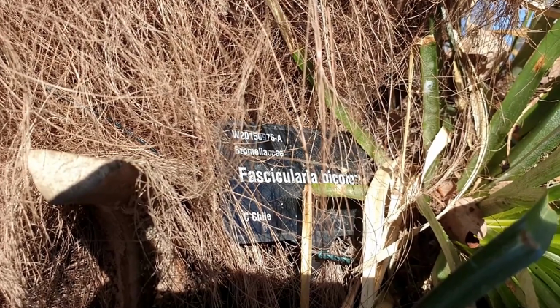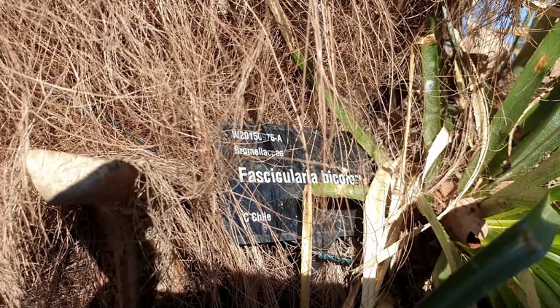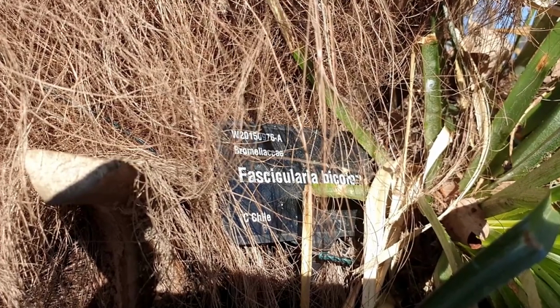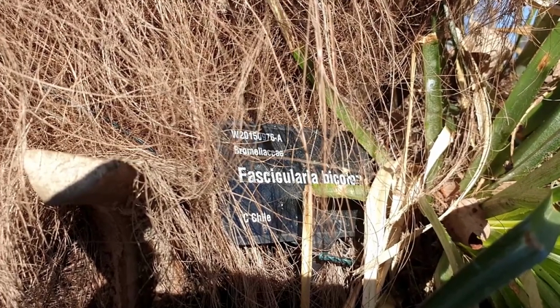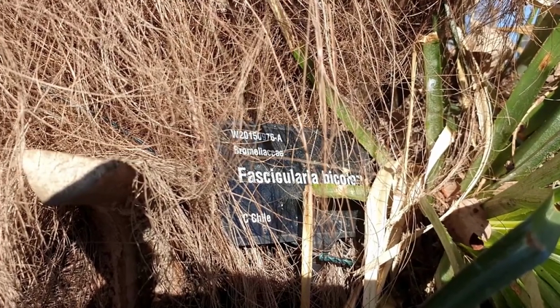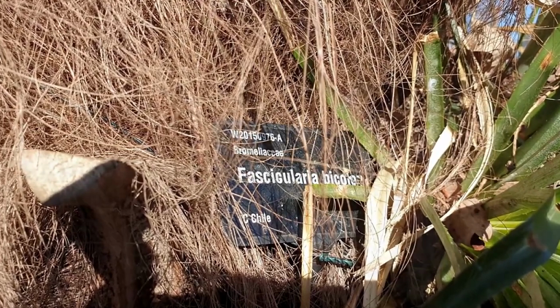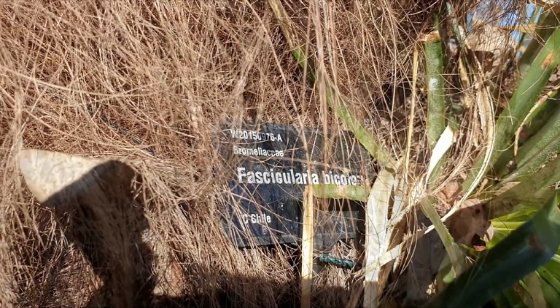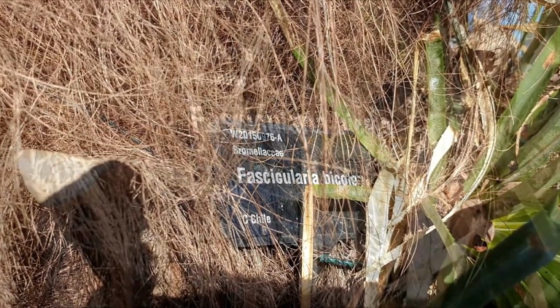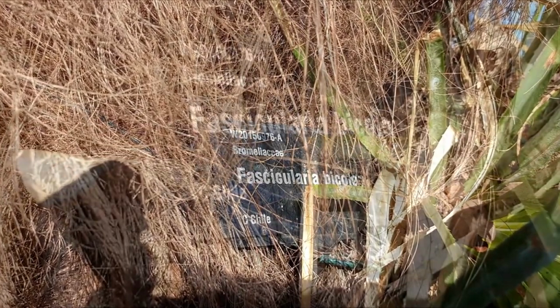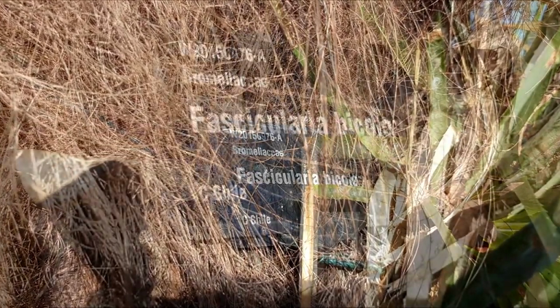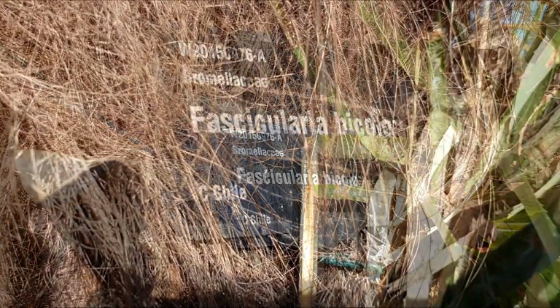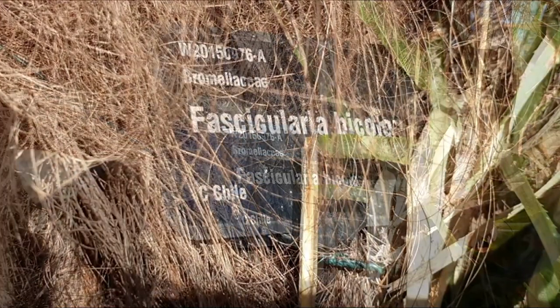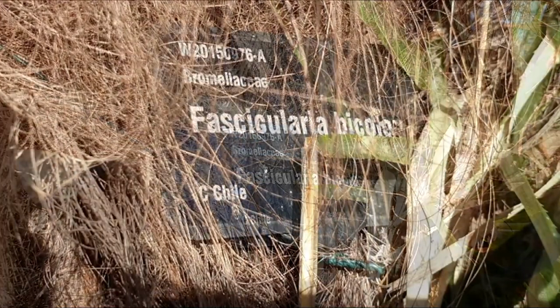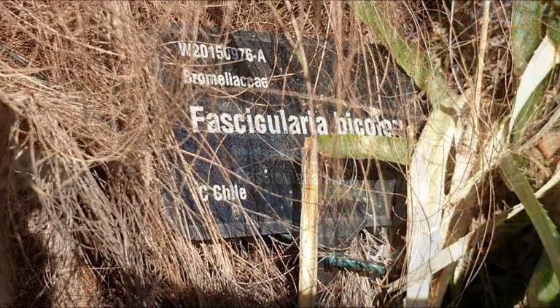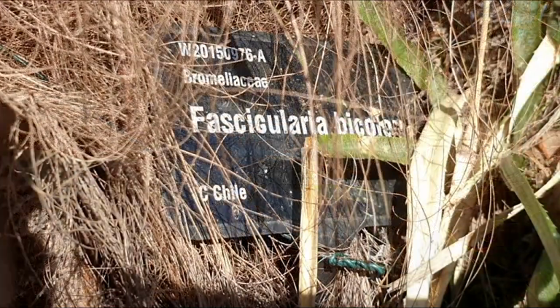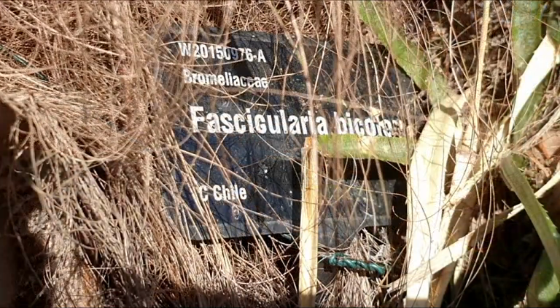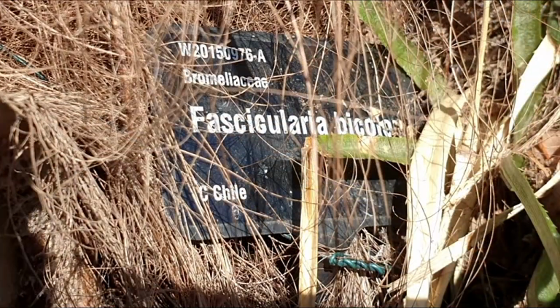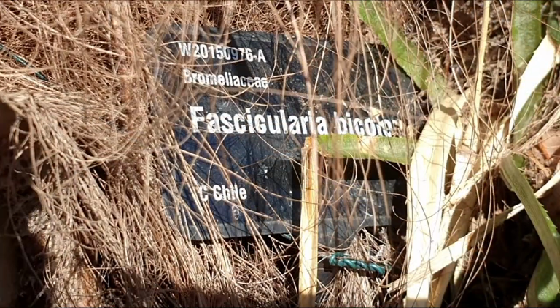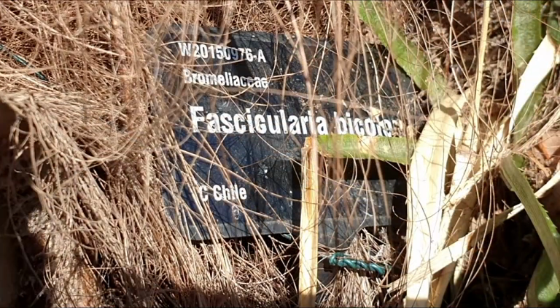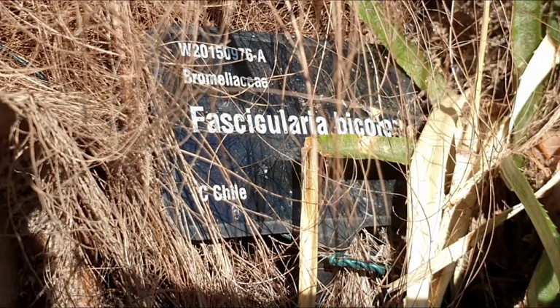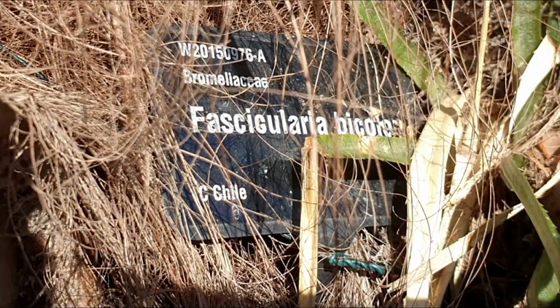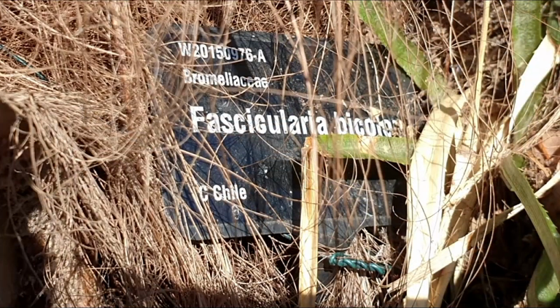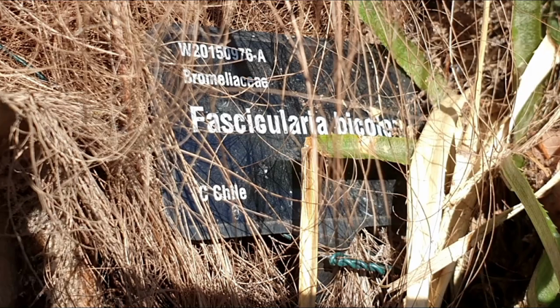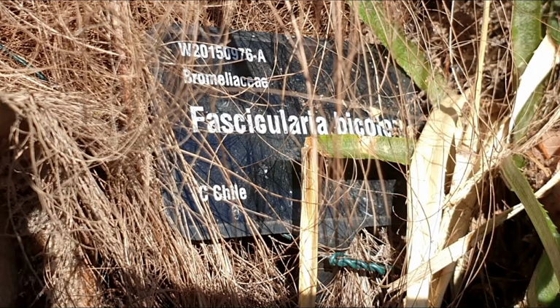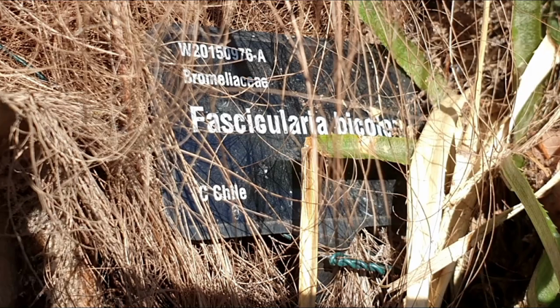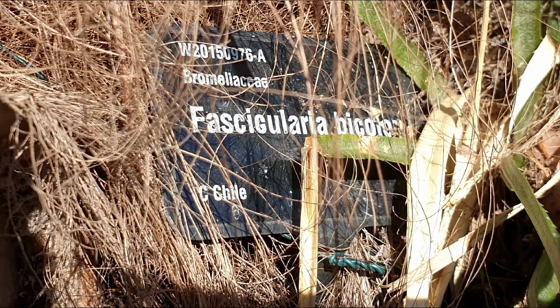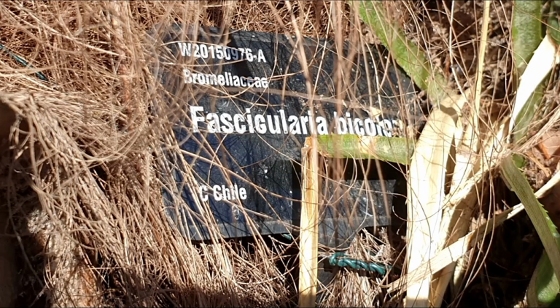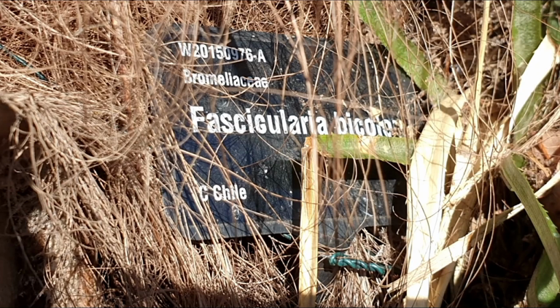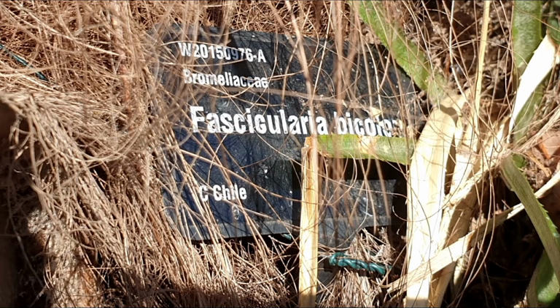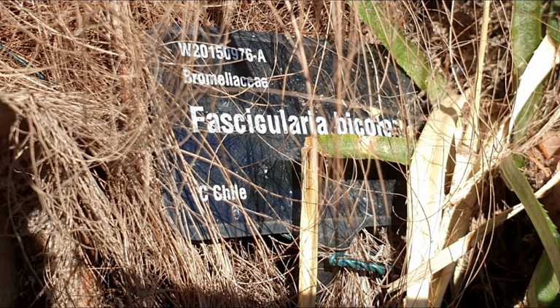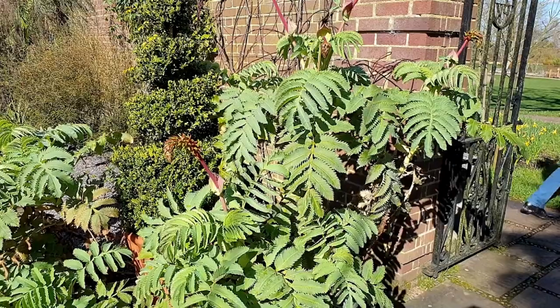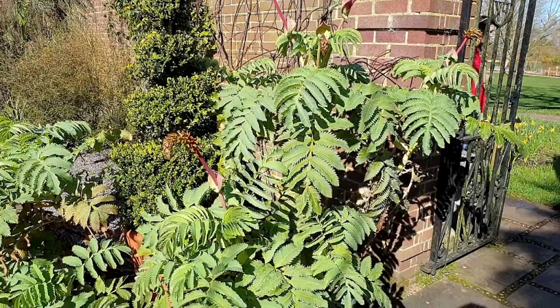Now this I found very interesting — a plant growing in a Trachycarpus palm tree.